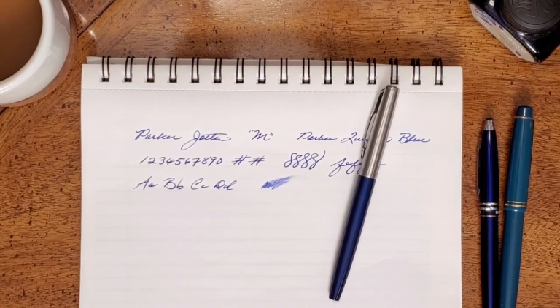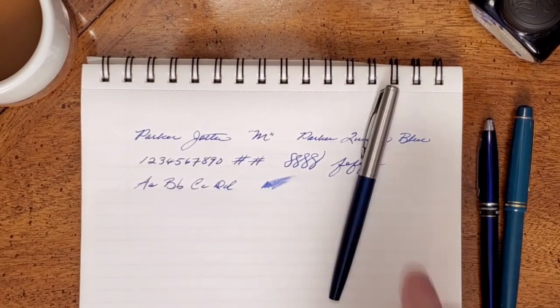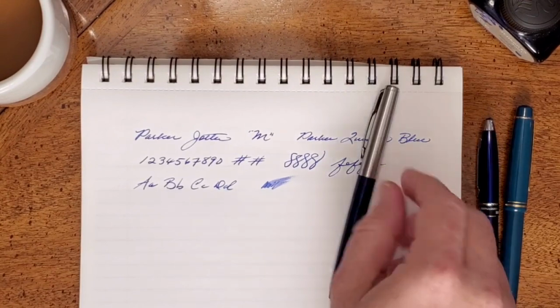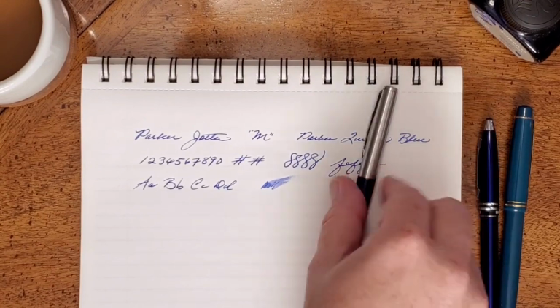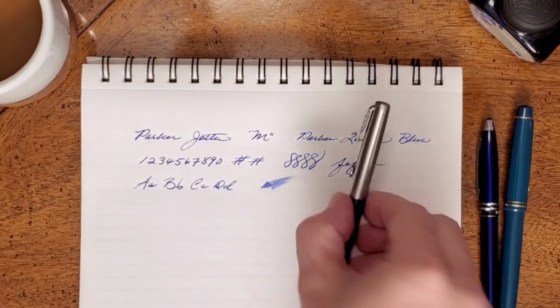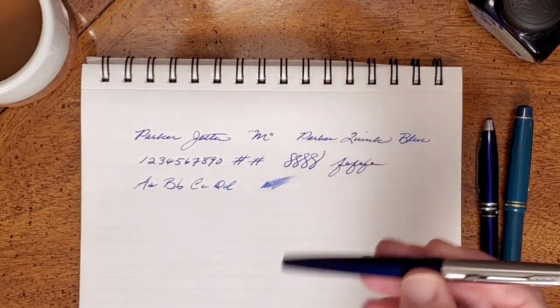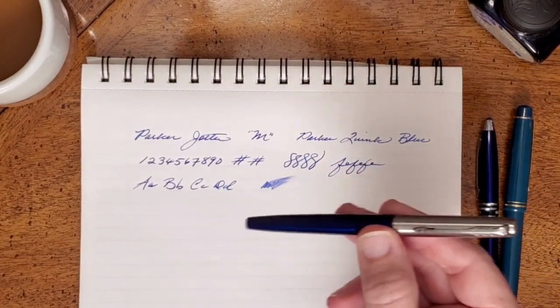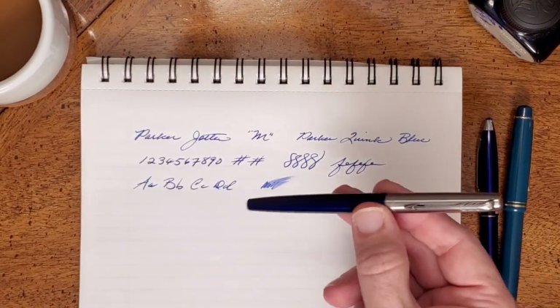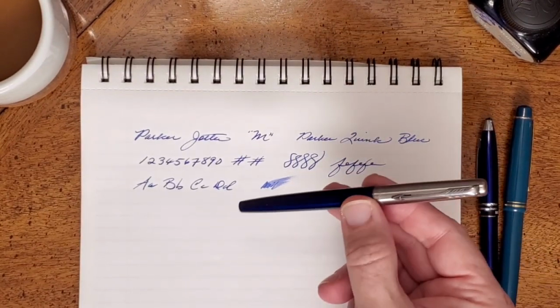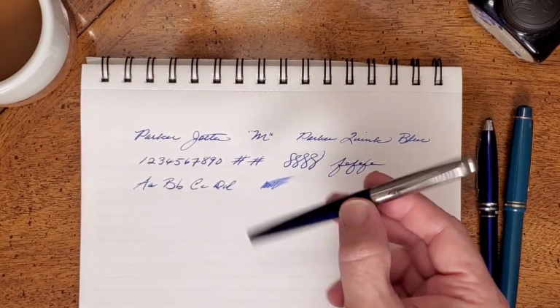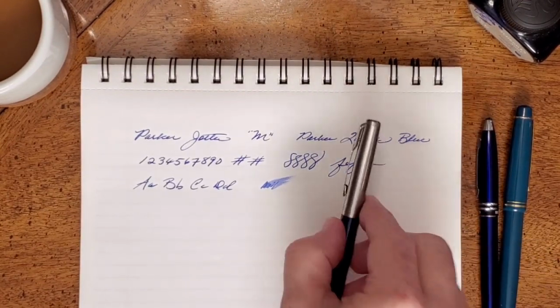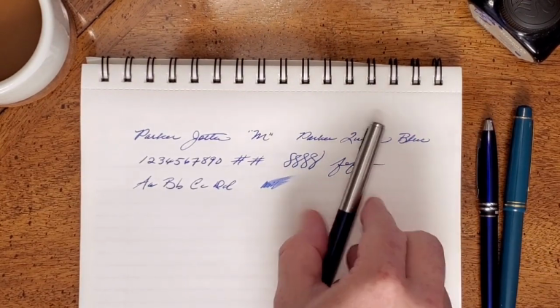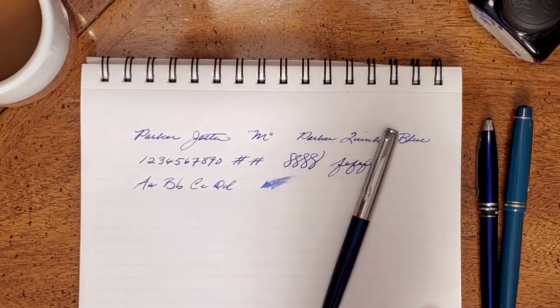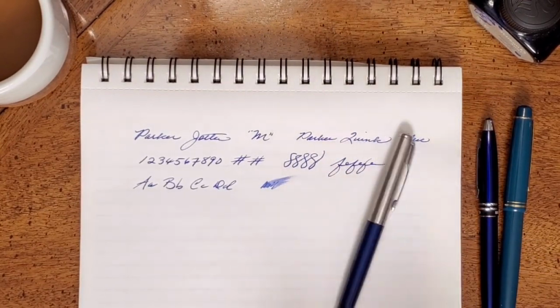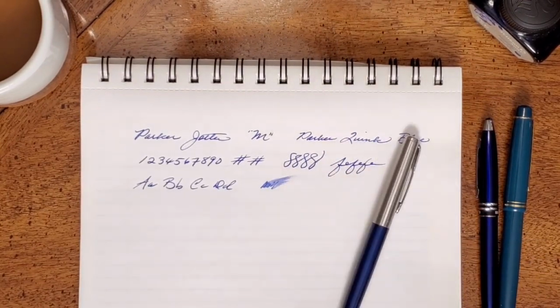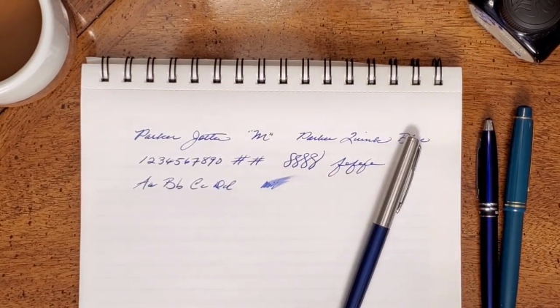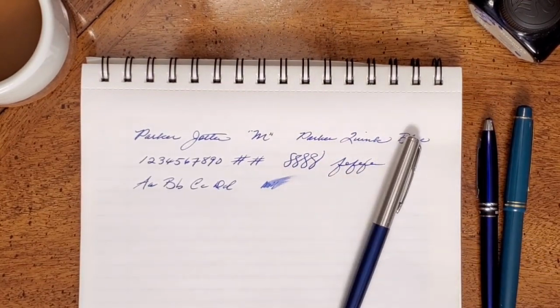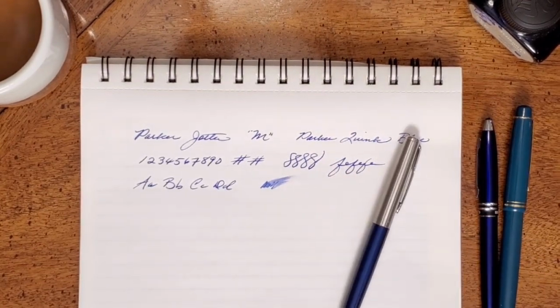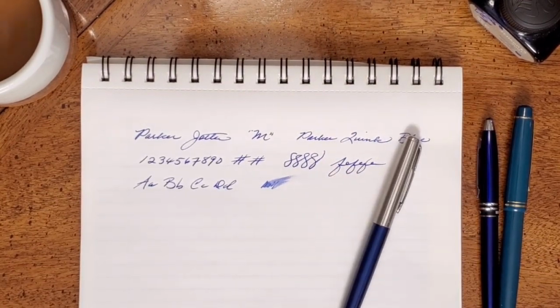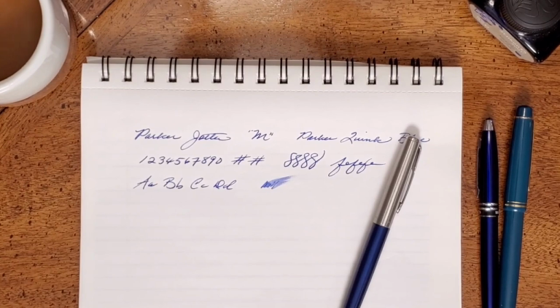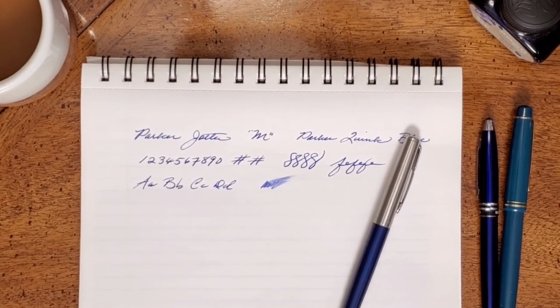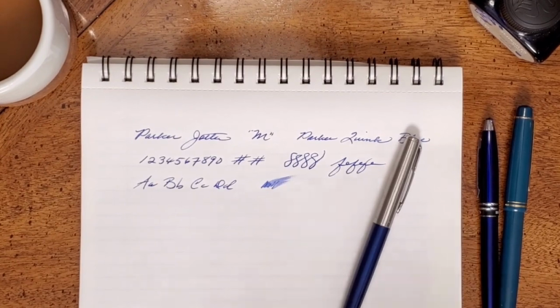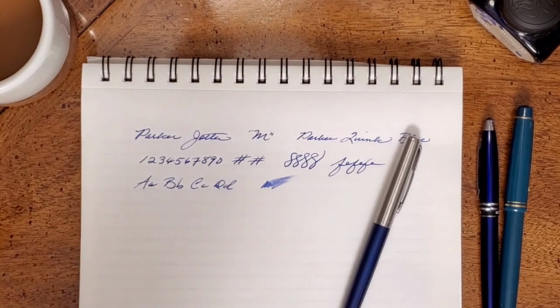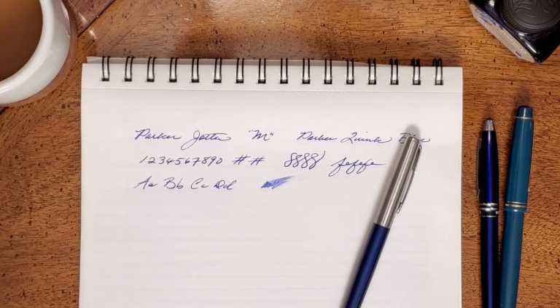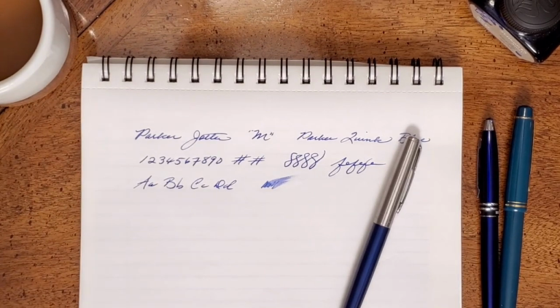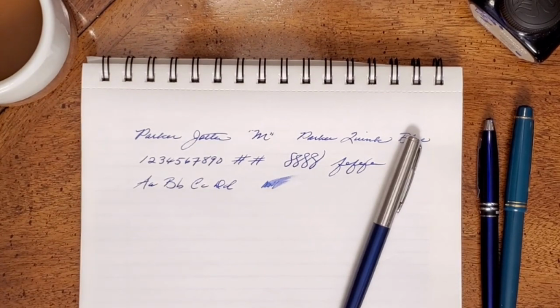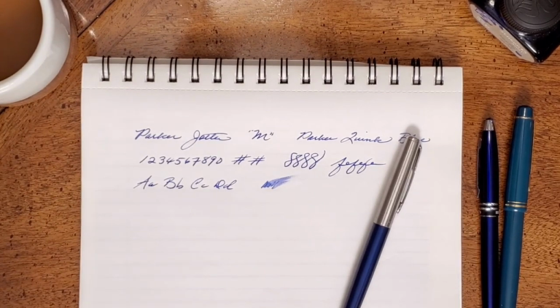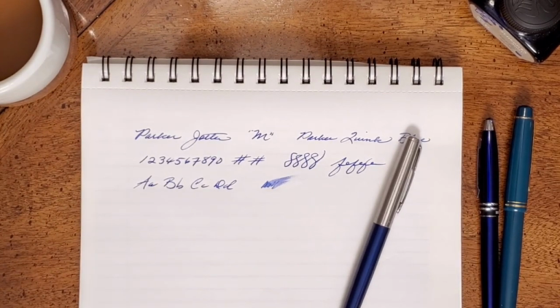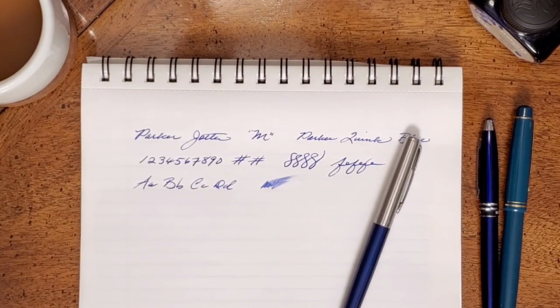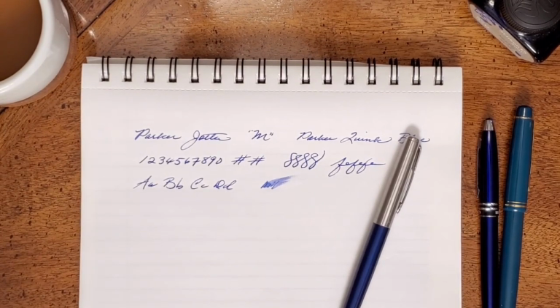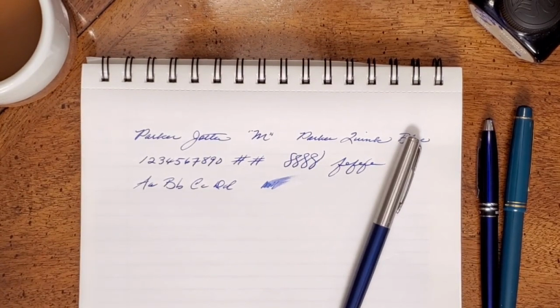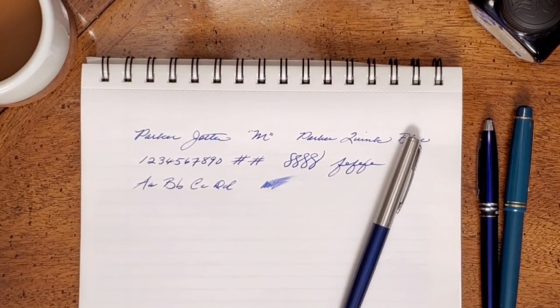I've got to say, I really like it in this blue the best. God bless you, and I'll see you in the next review.